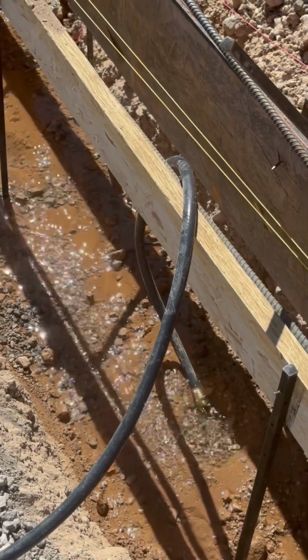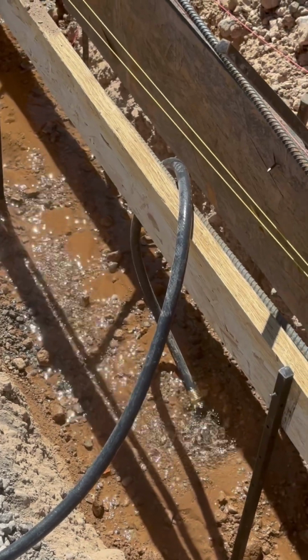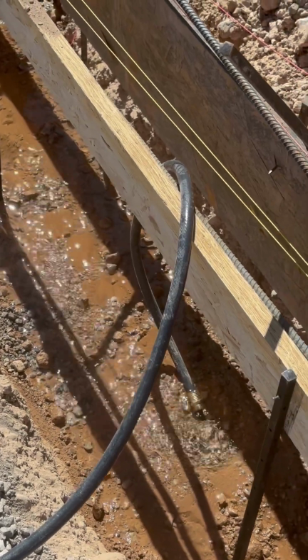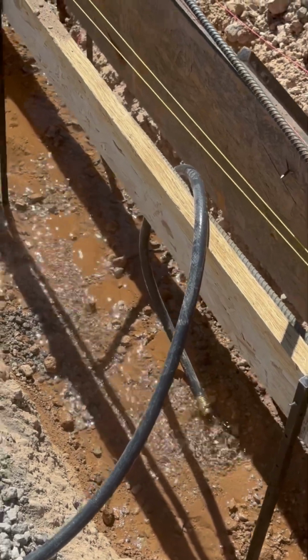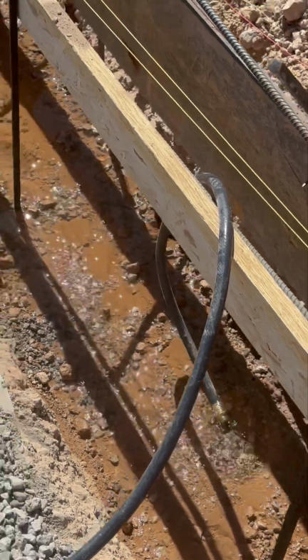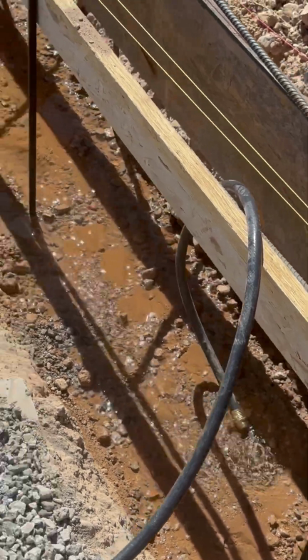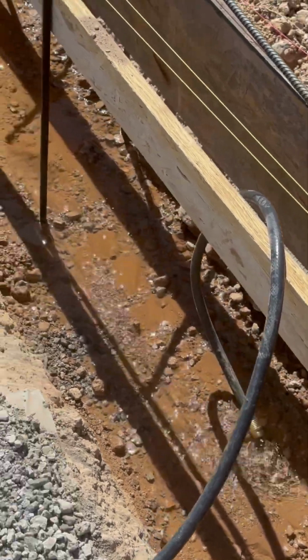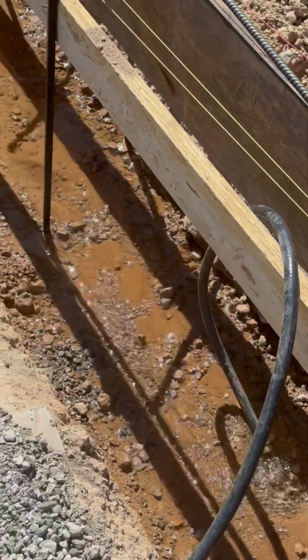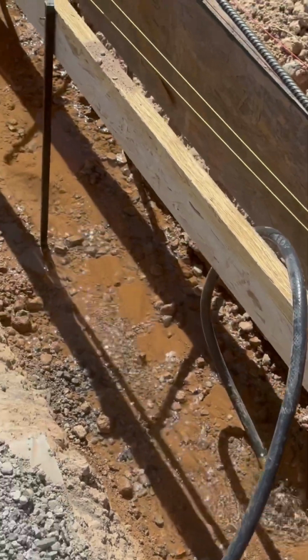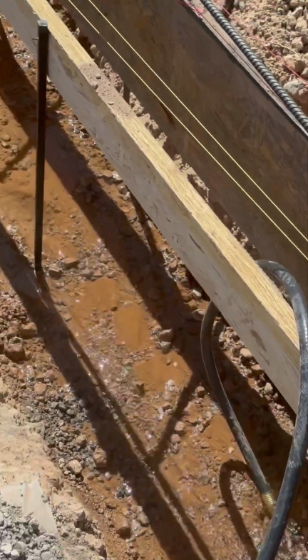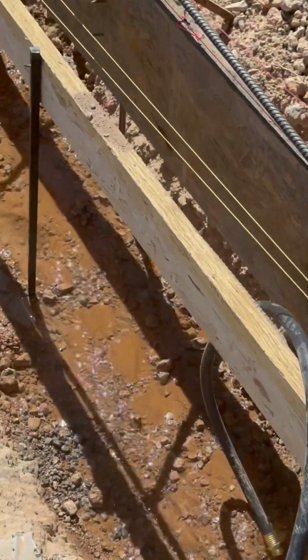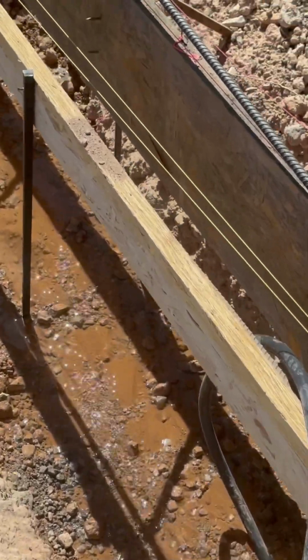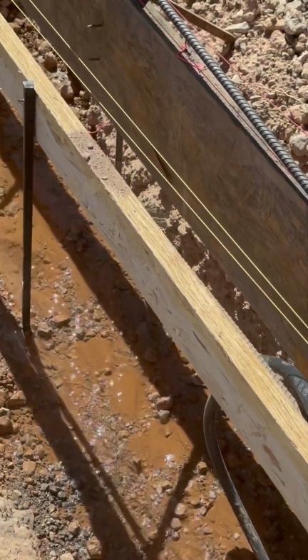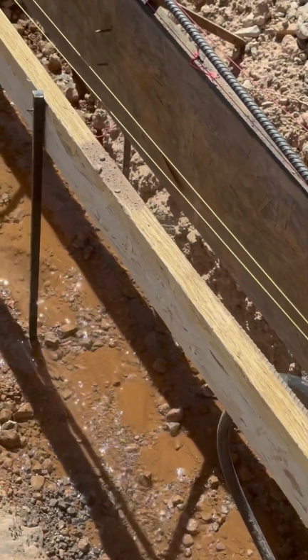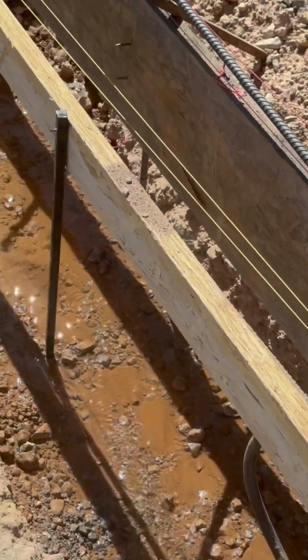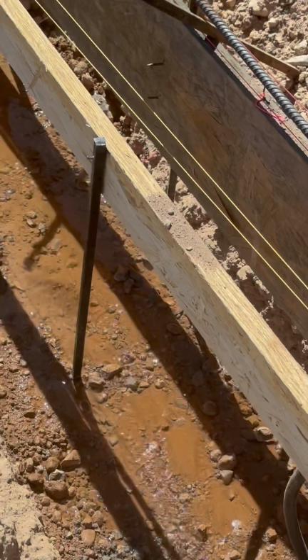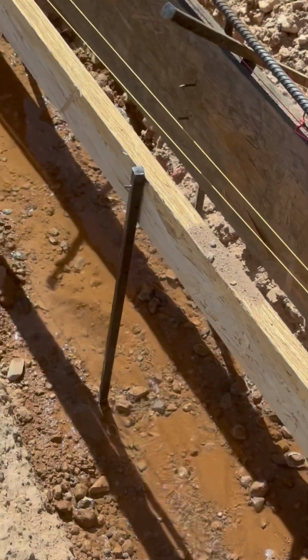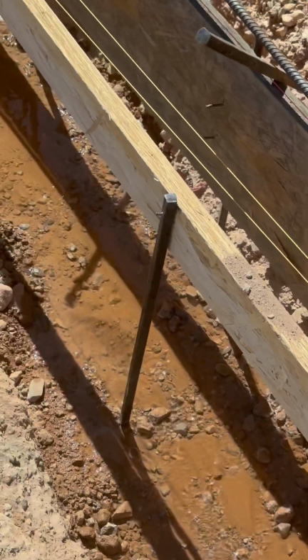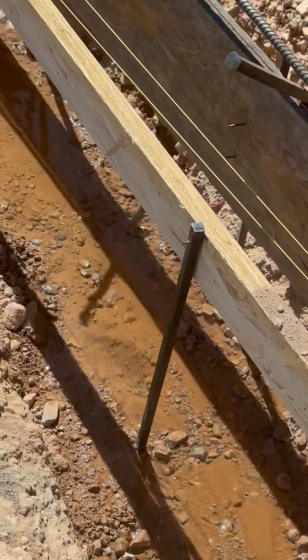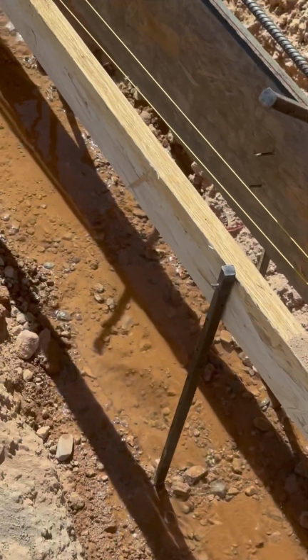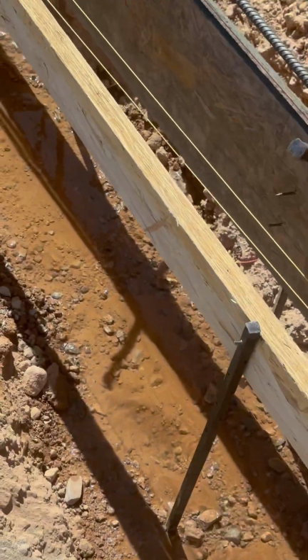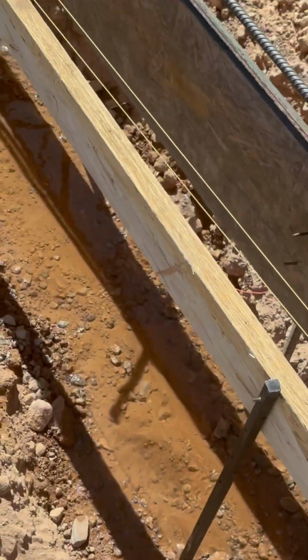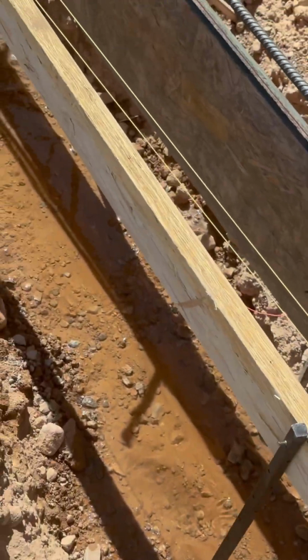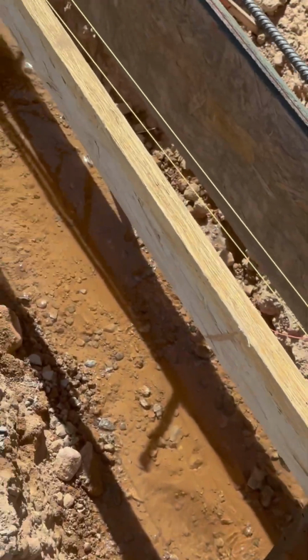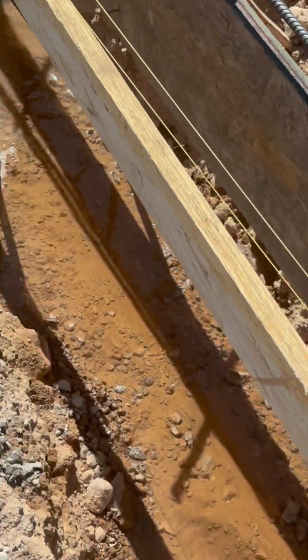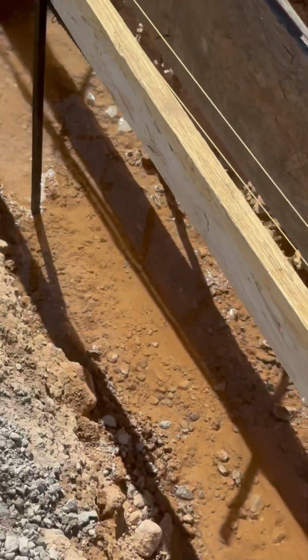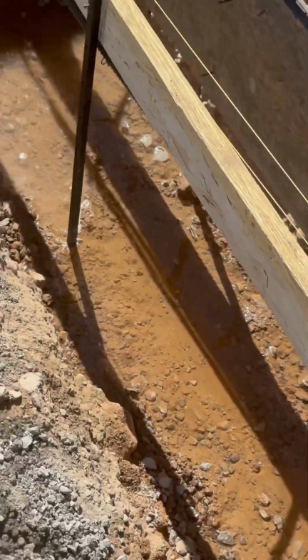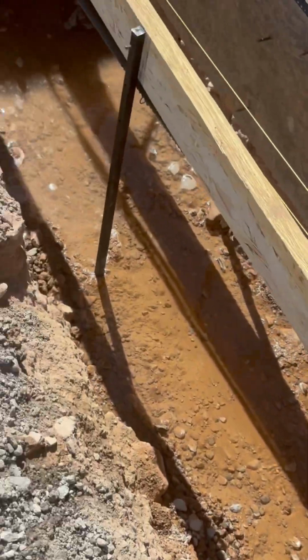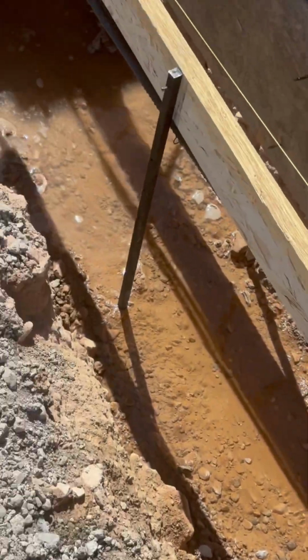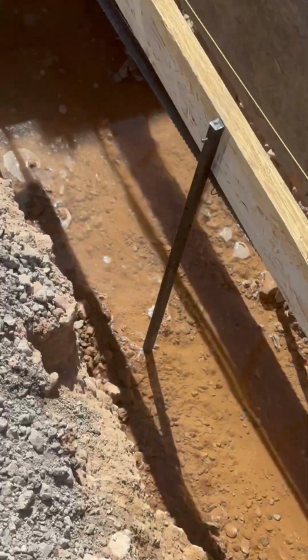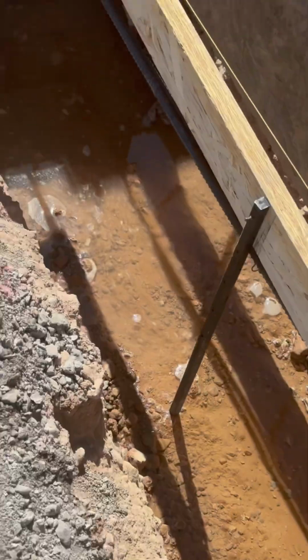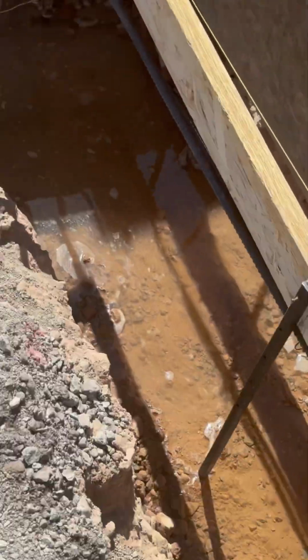Remember, solid foundations start with solid ground. Don't skip this step.